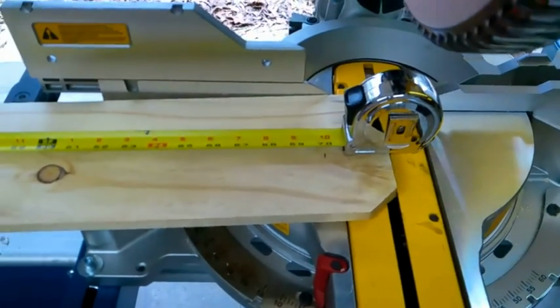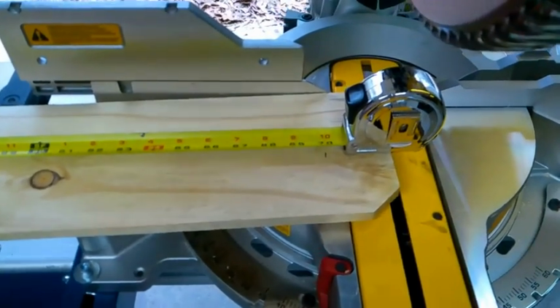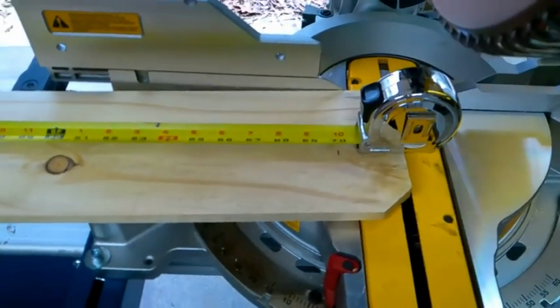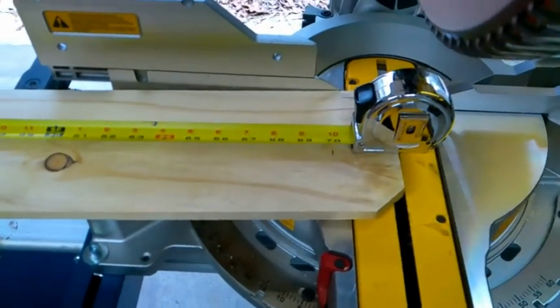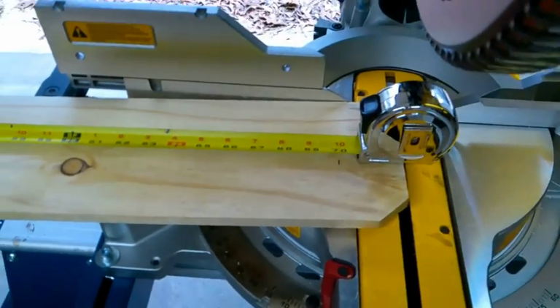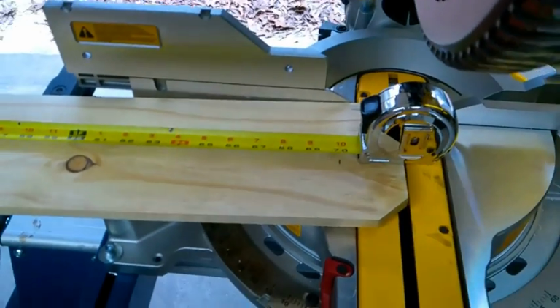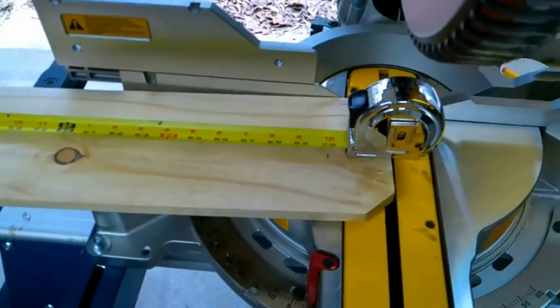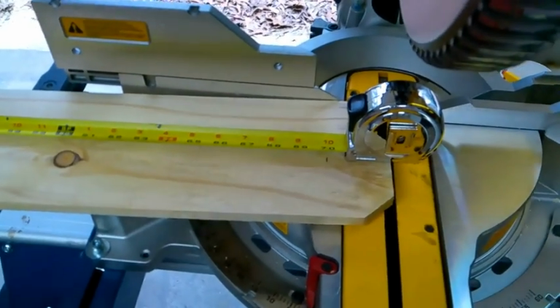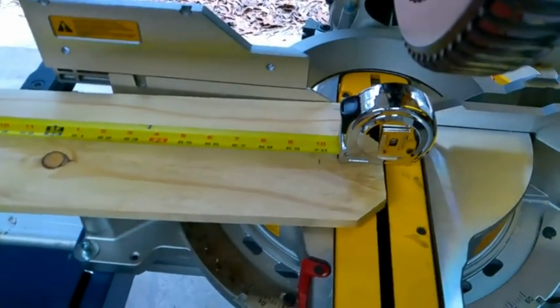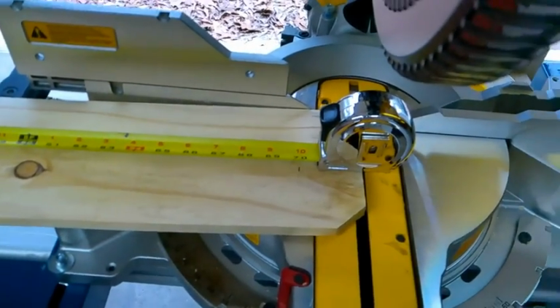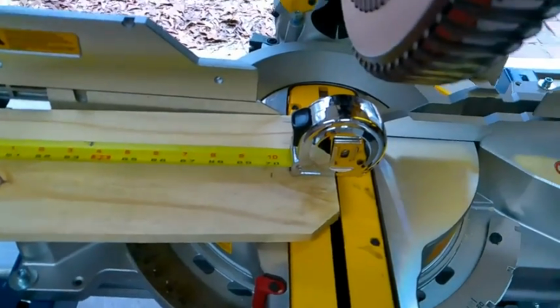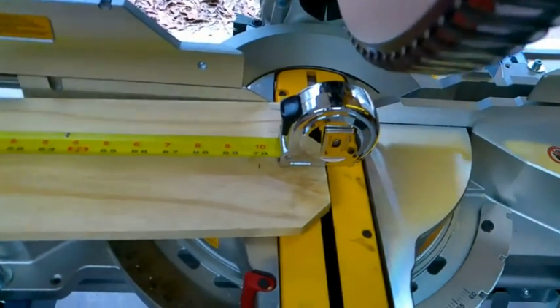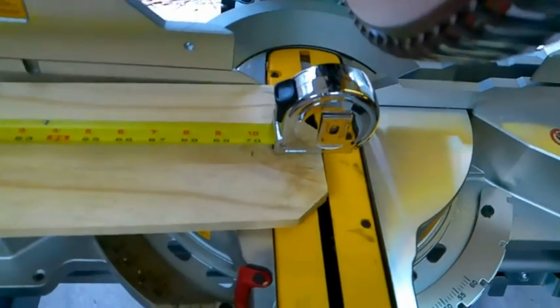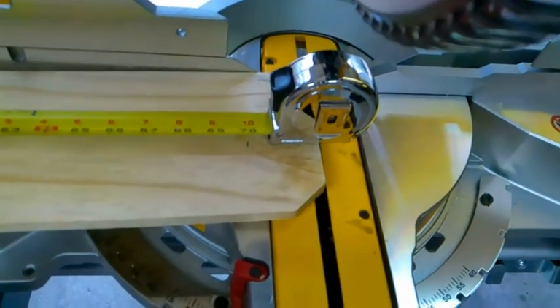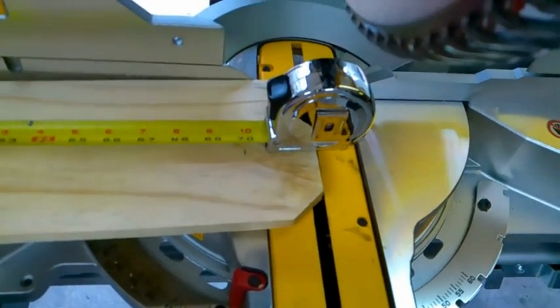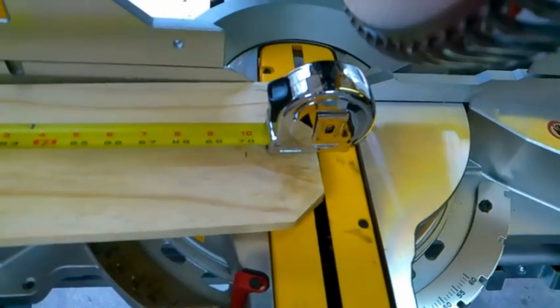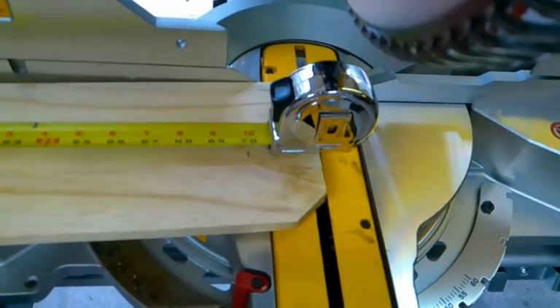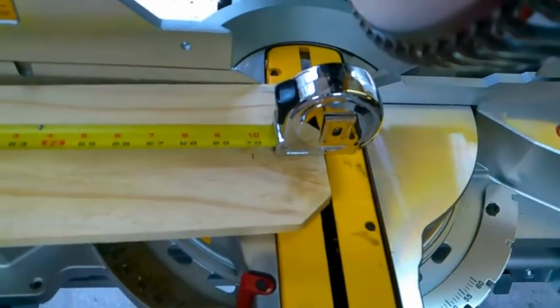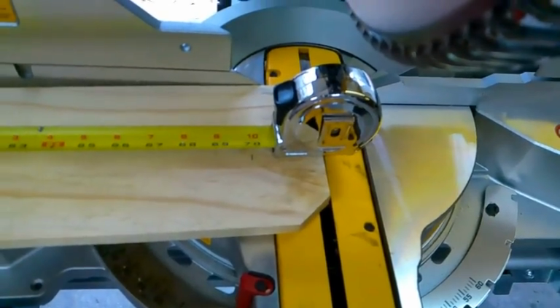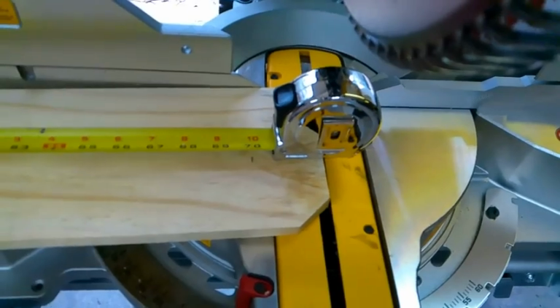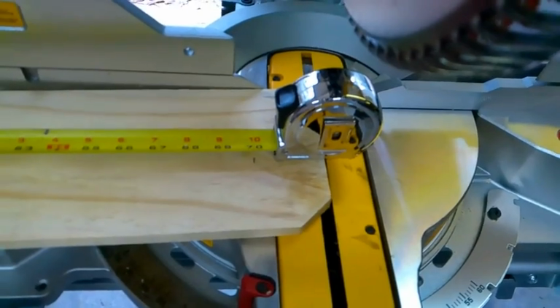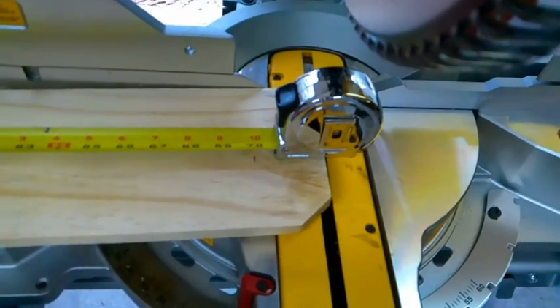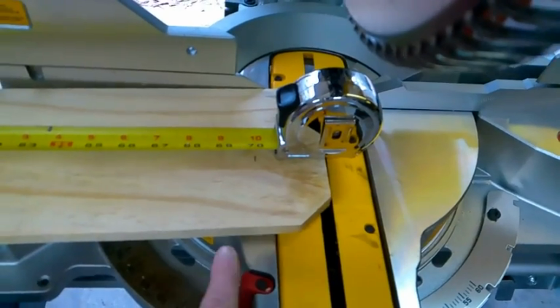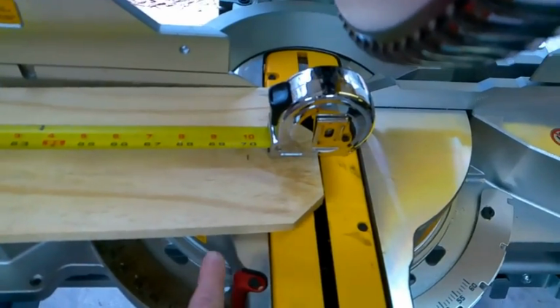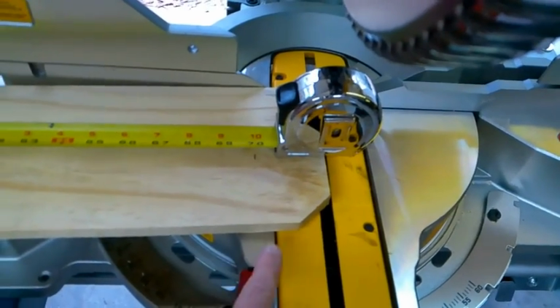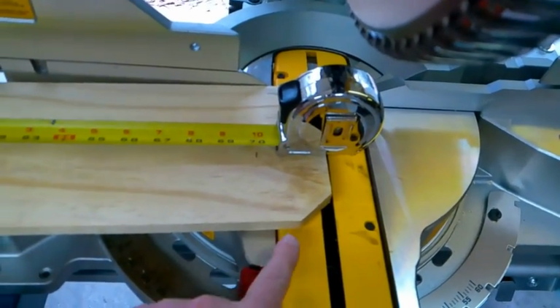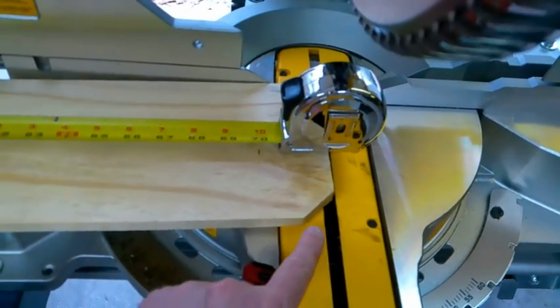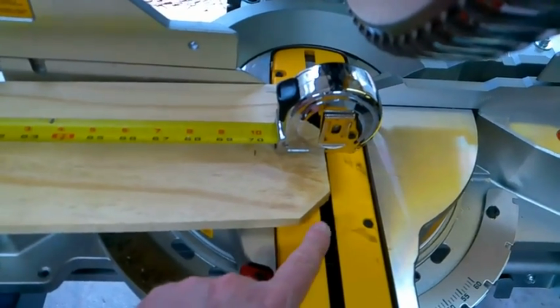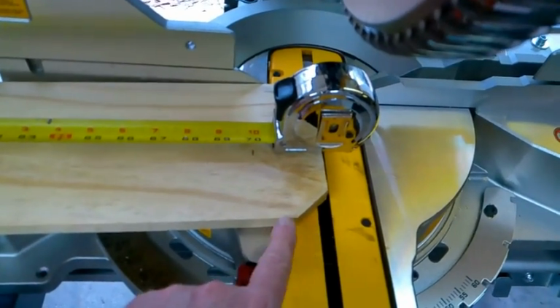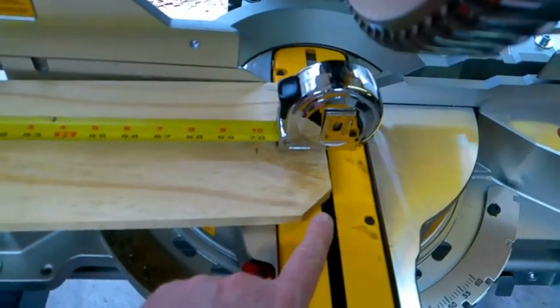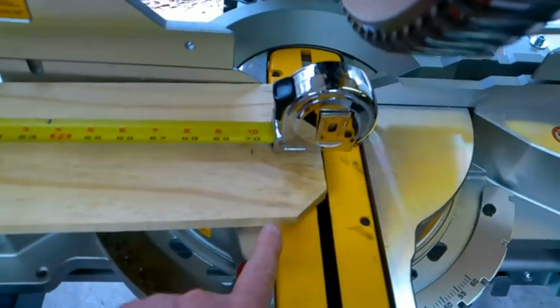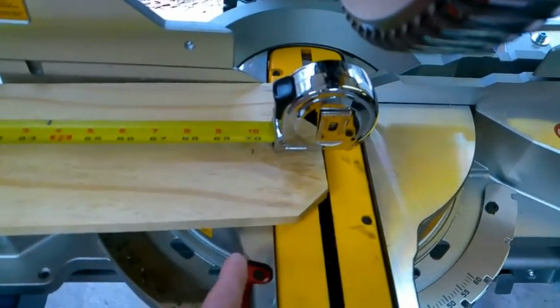We're going to mark and cut our pickets at 70 inches, and that's going to cut off this little dog-eared part right here.